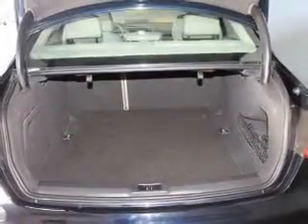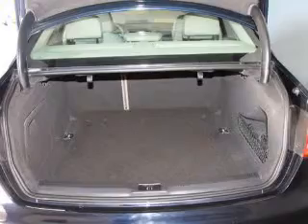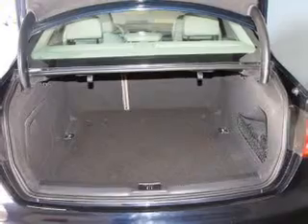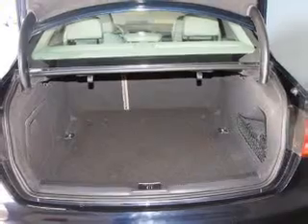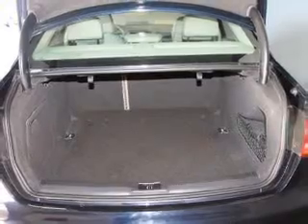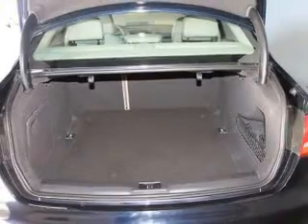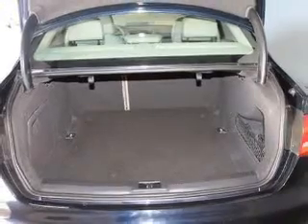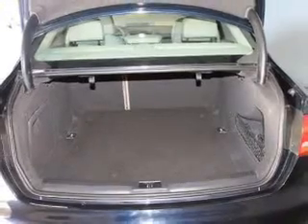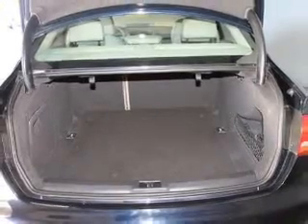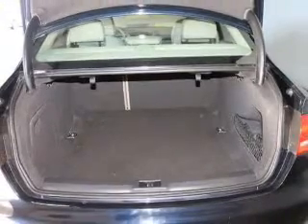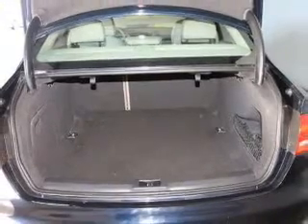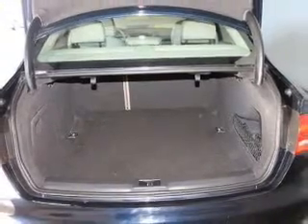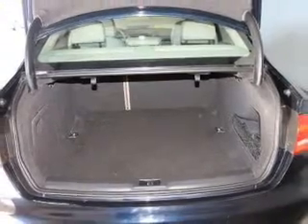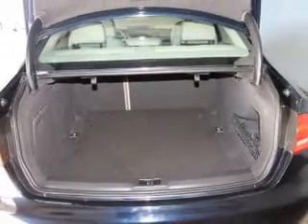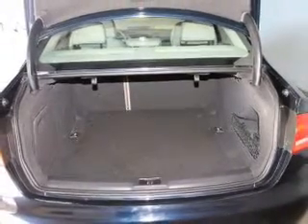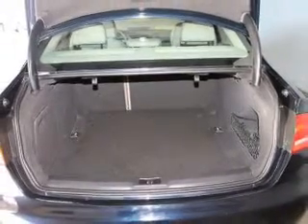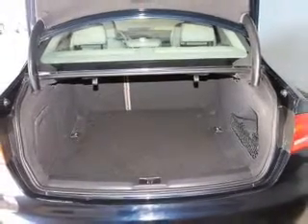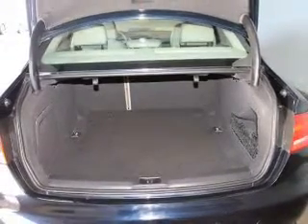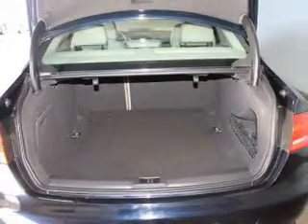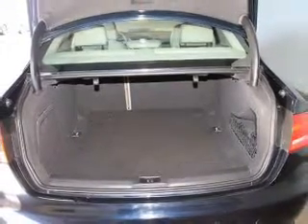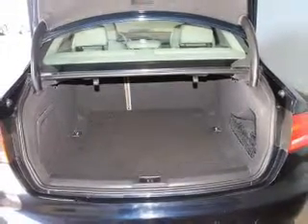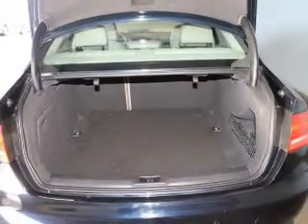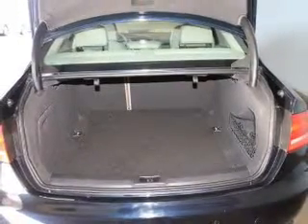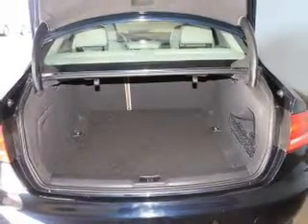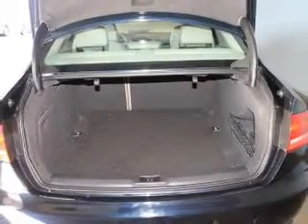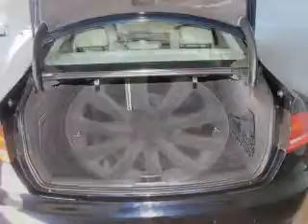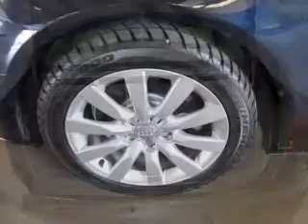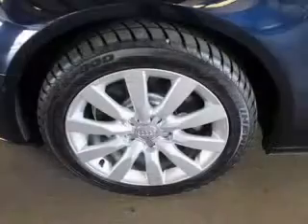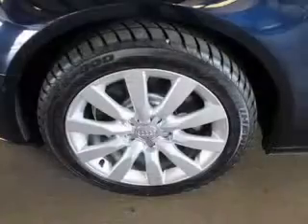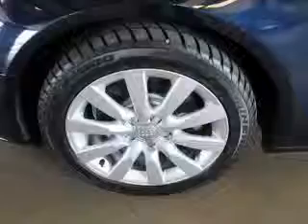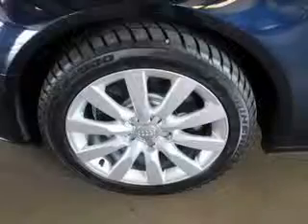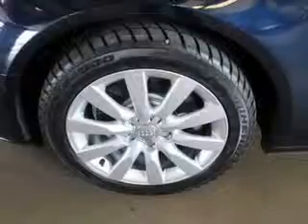Additional features include steering wheel controls, automatic climate control, tilt and telescopic steering wheel, and an alarm system.